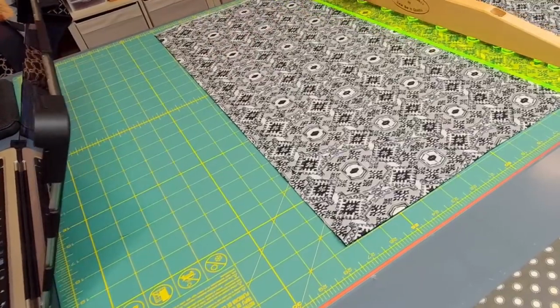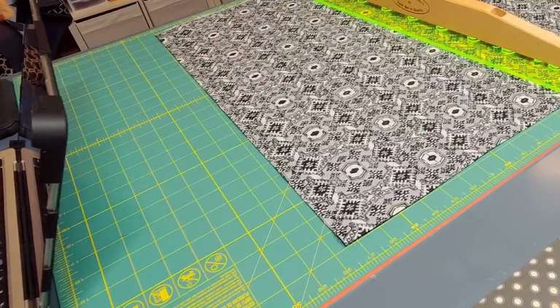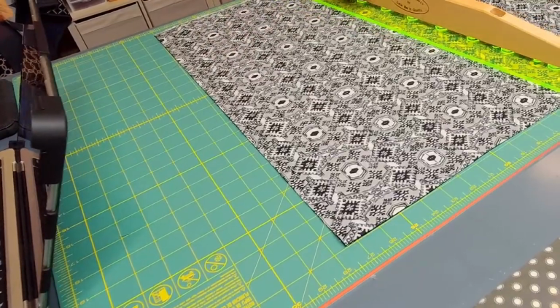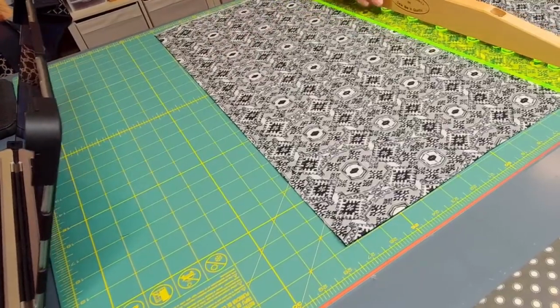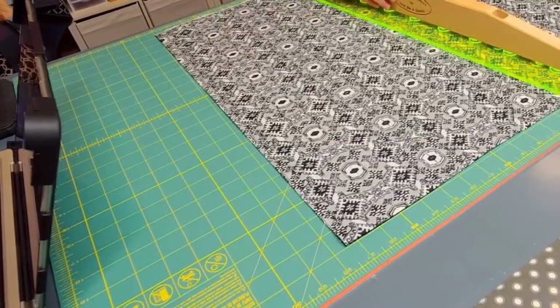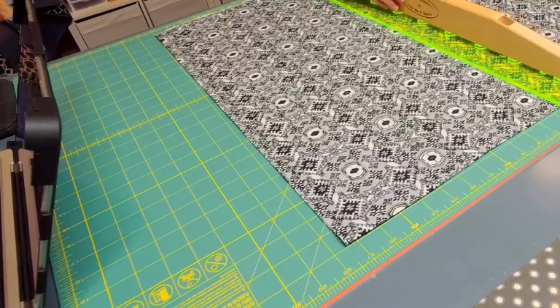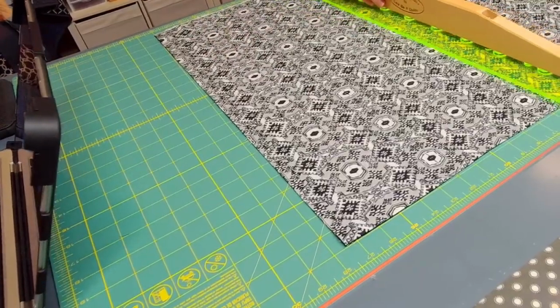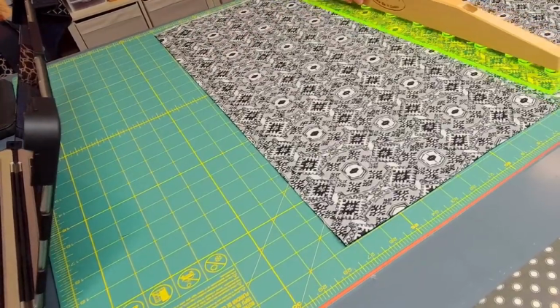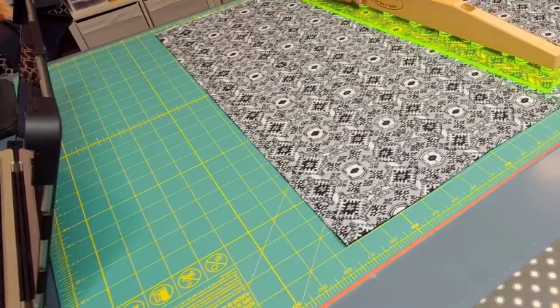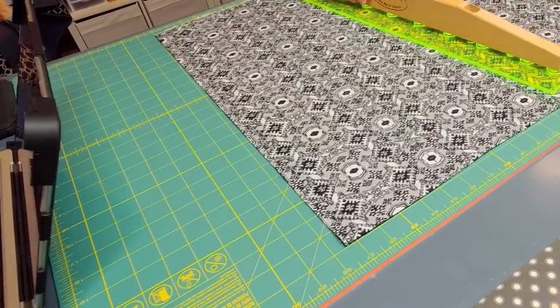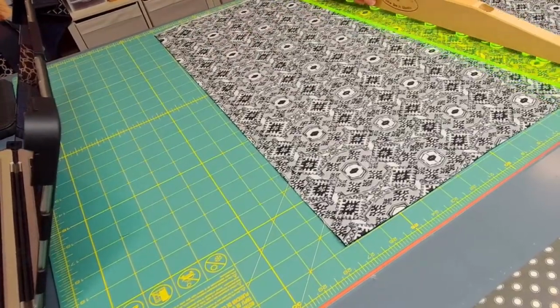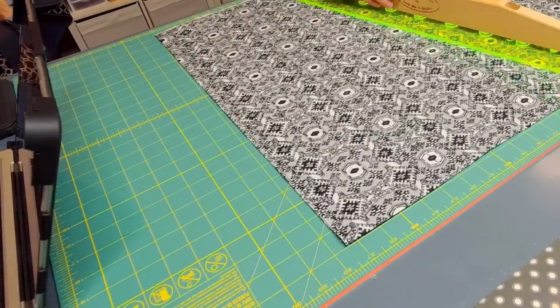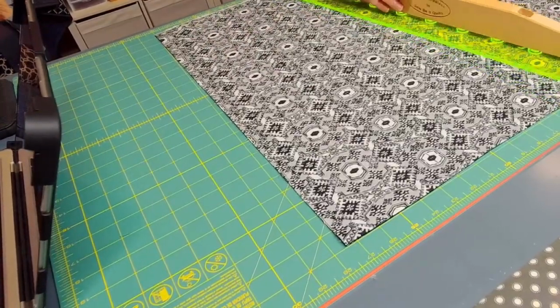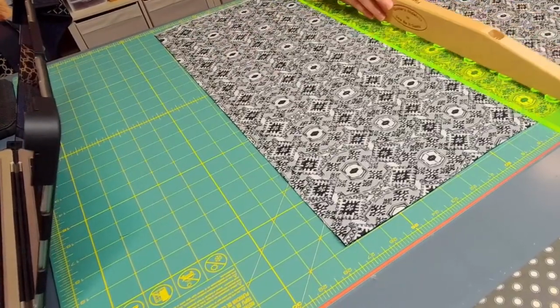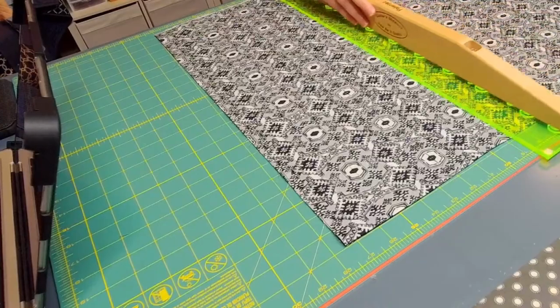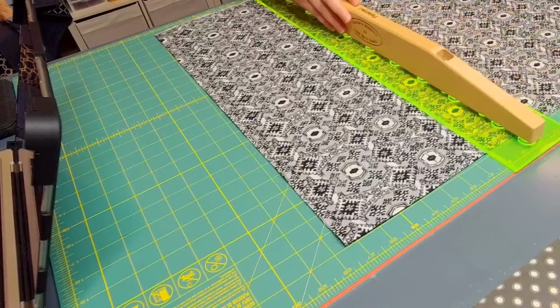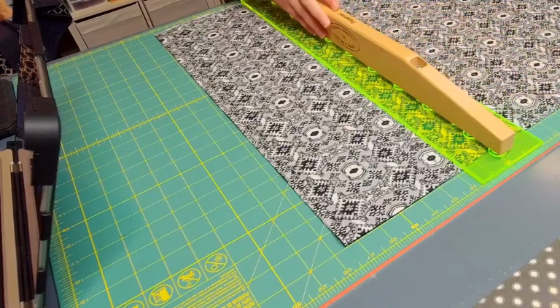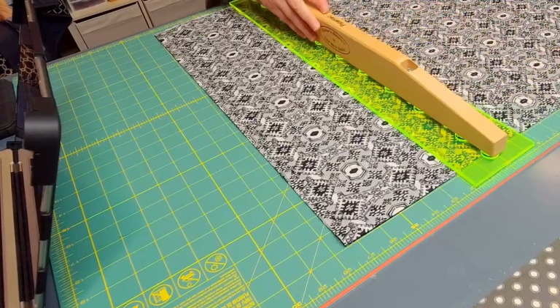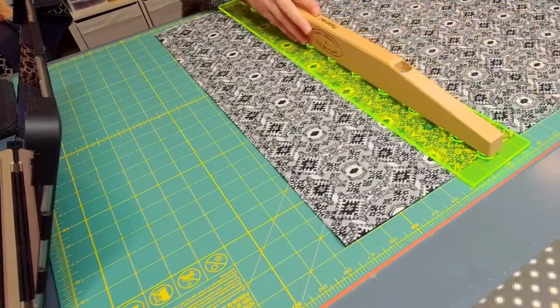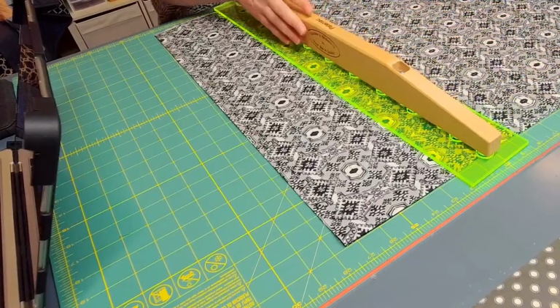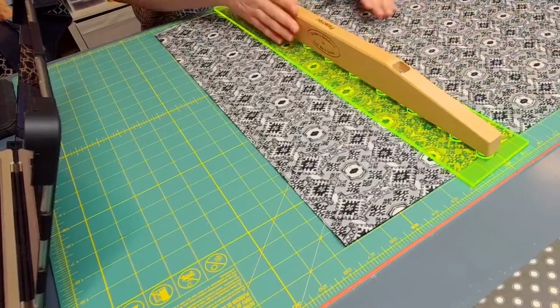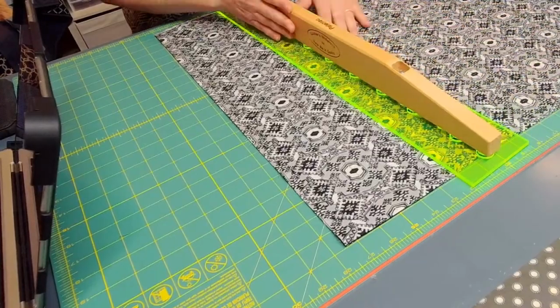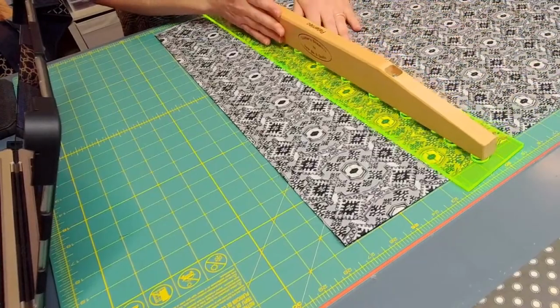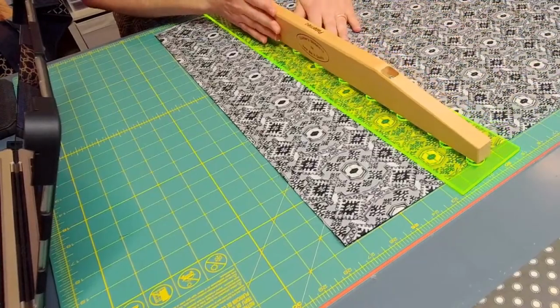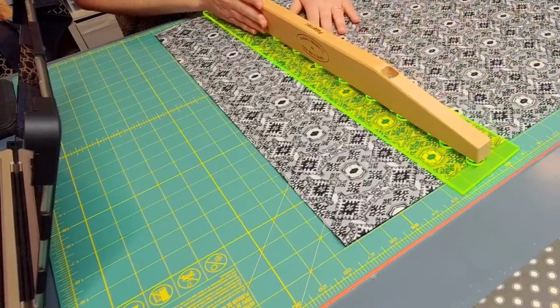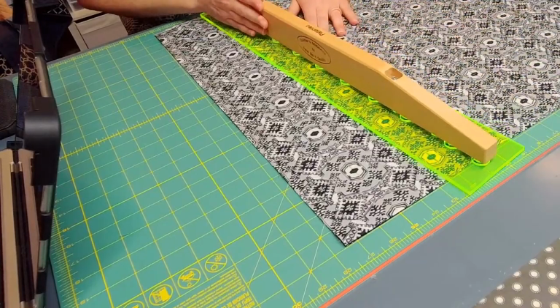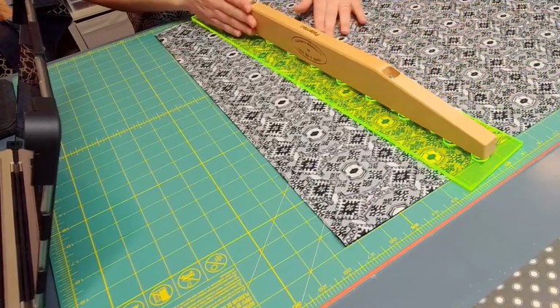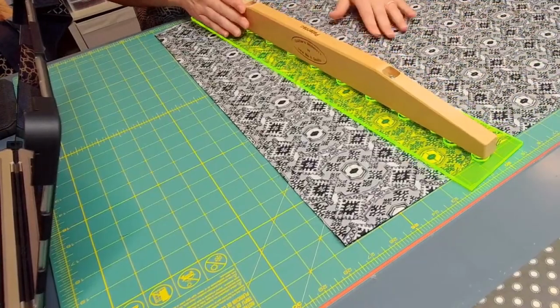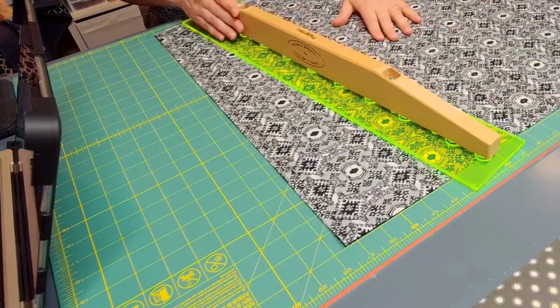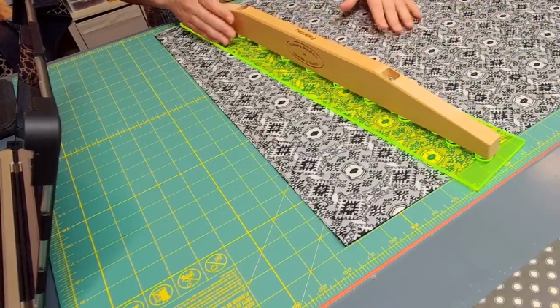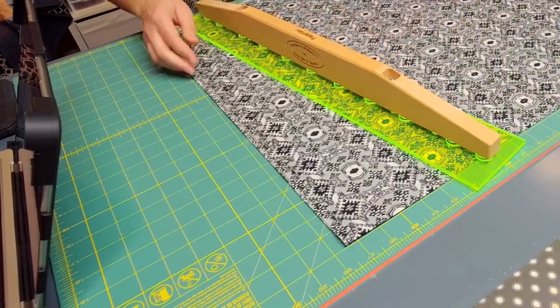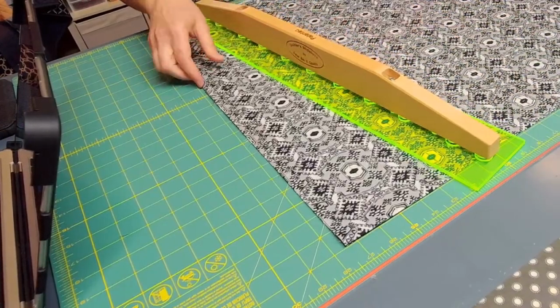Here is the slide lock. Let me get it into view better.